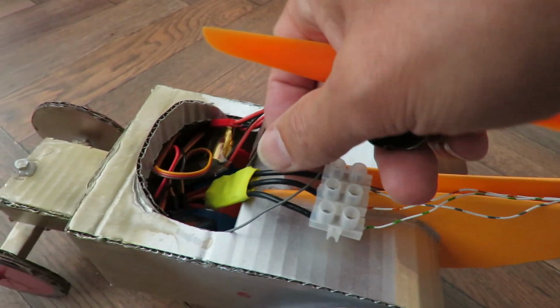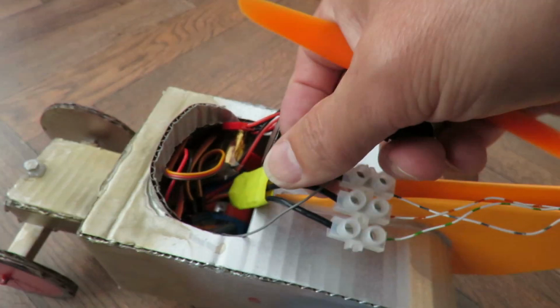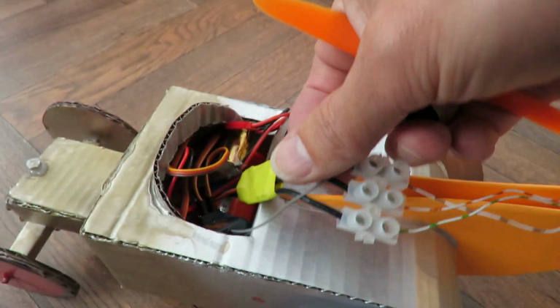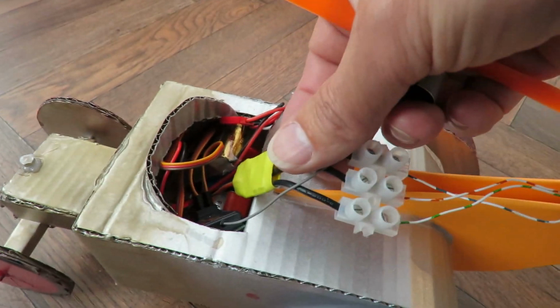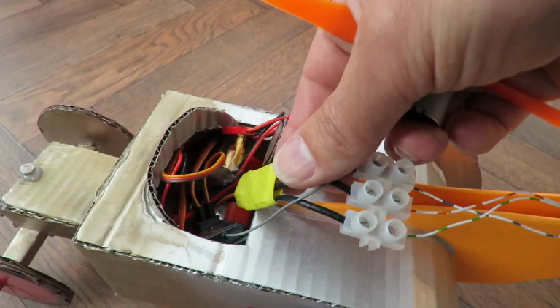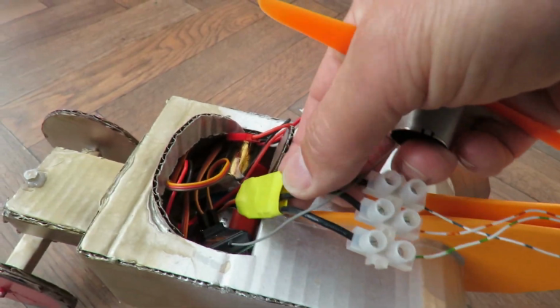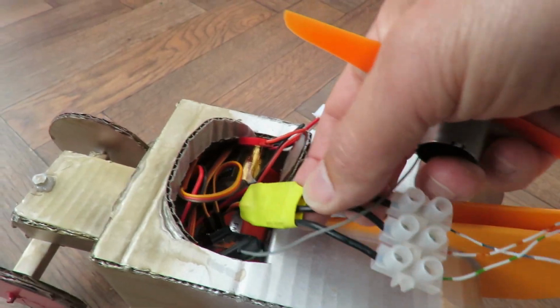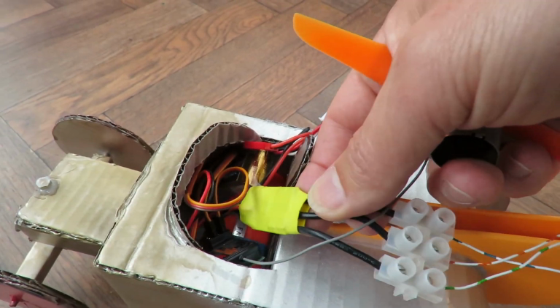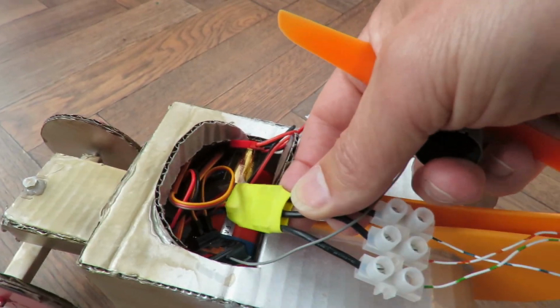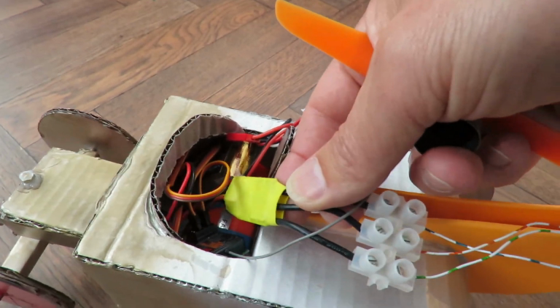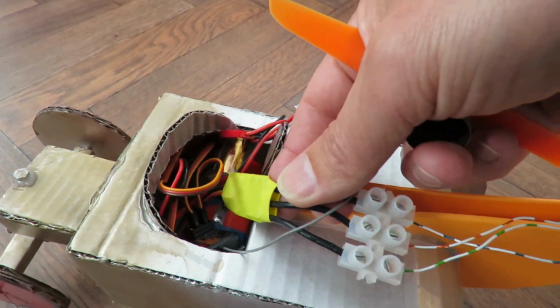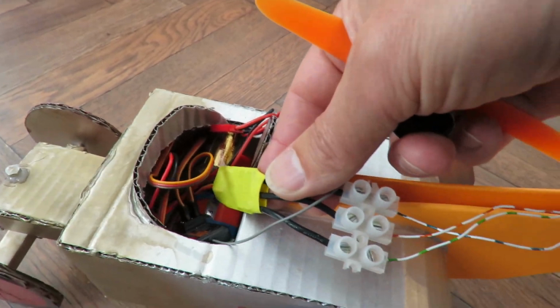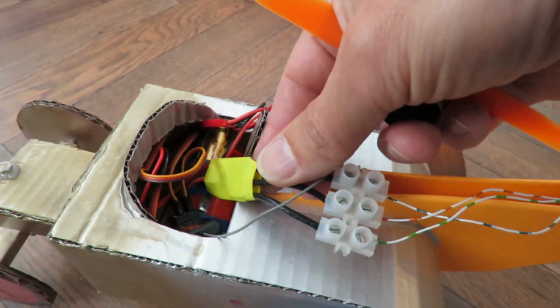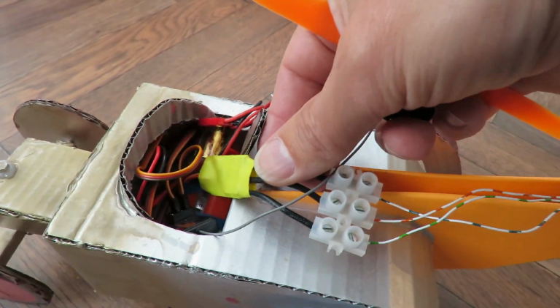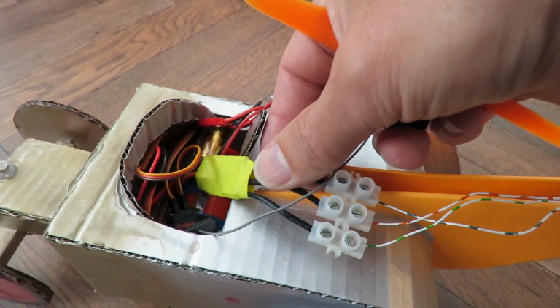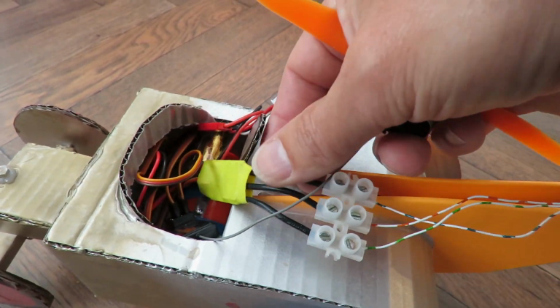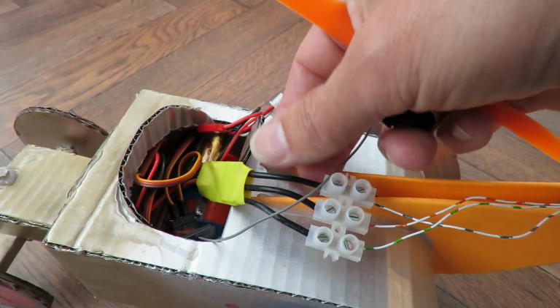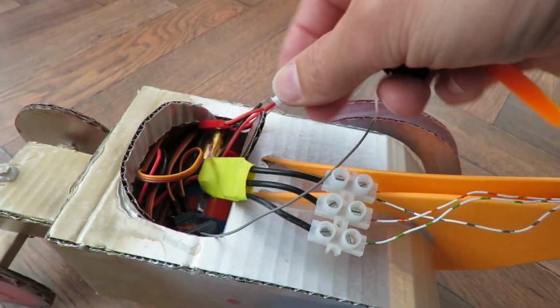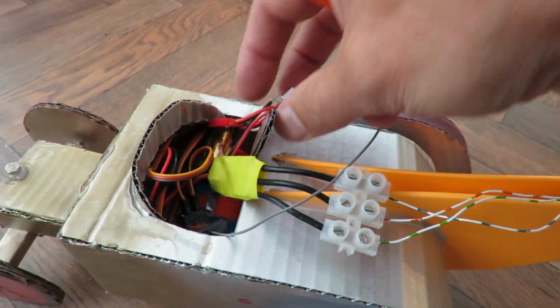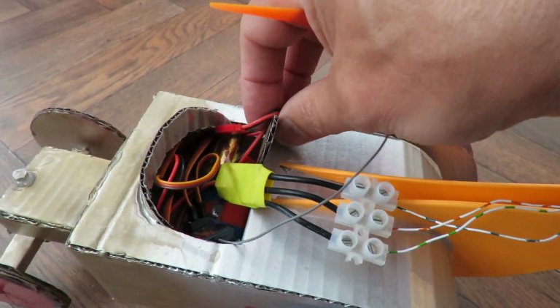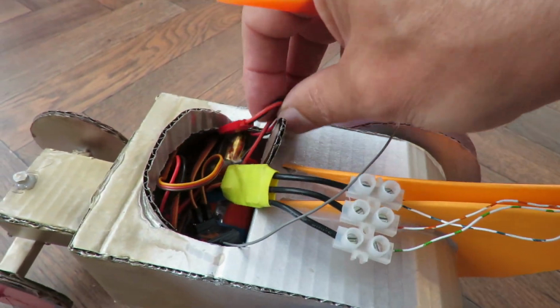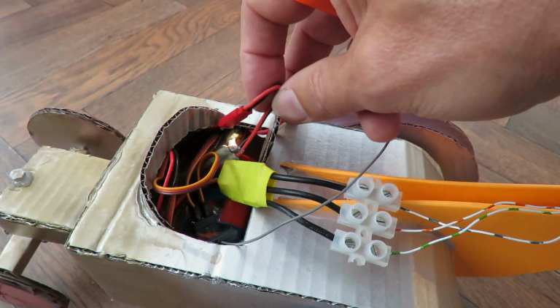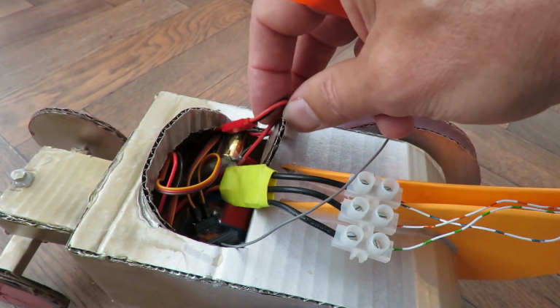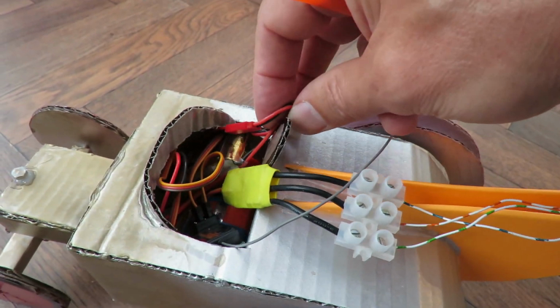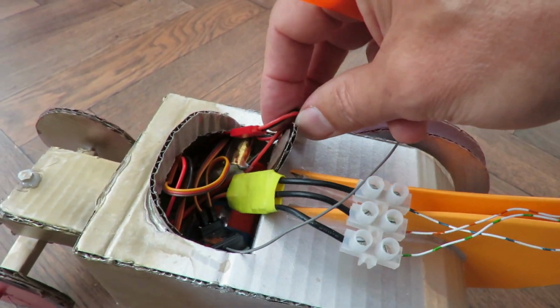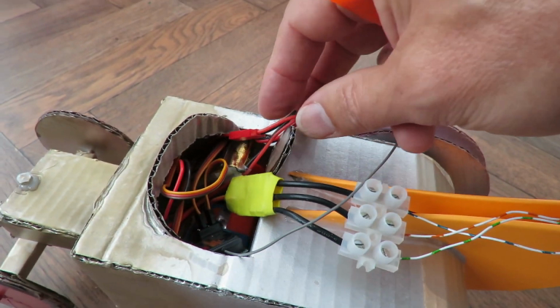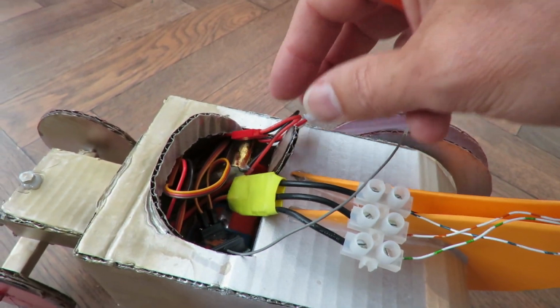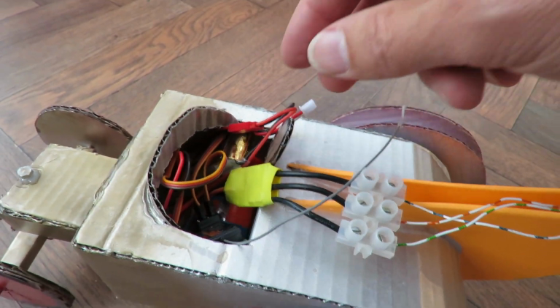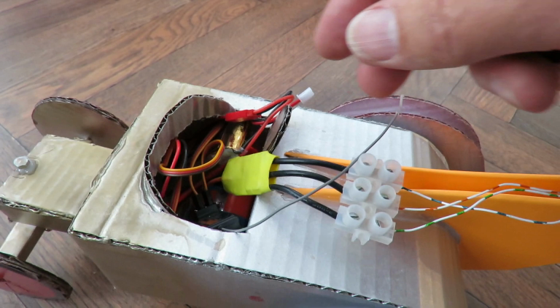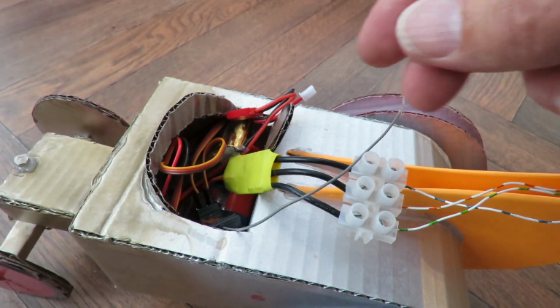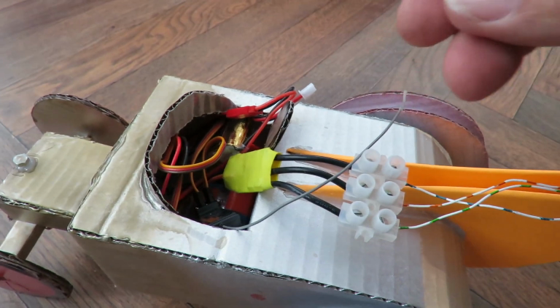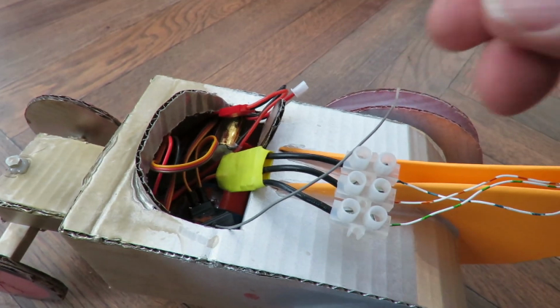There's our brushless ESC. I've actually got a 2S LiPo there.